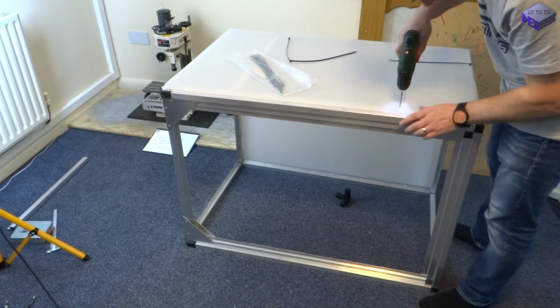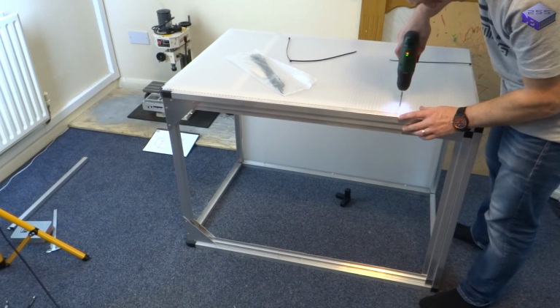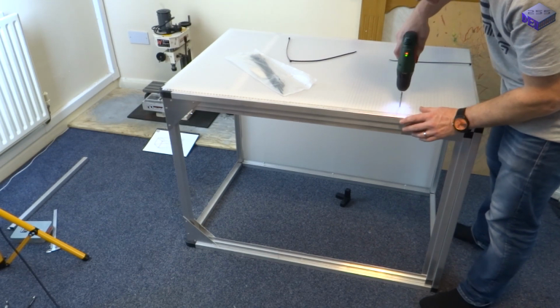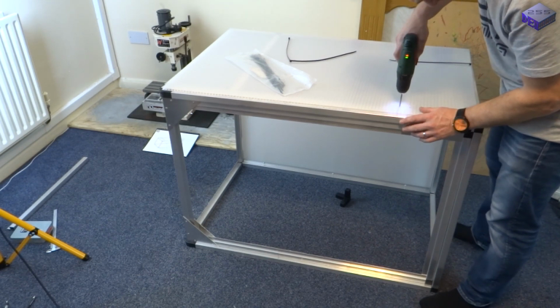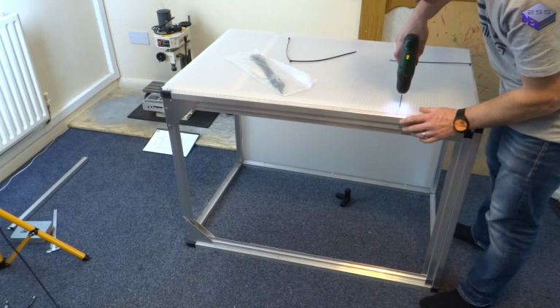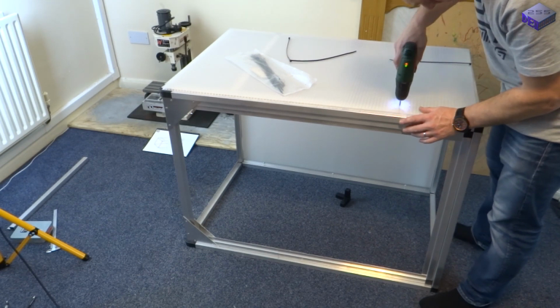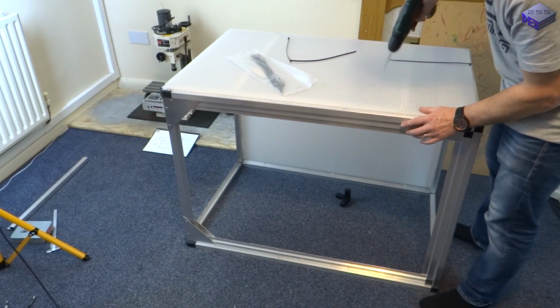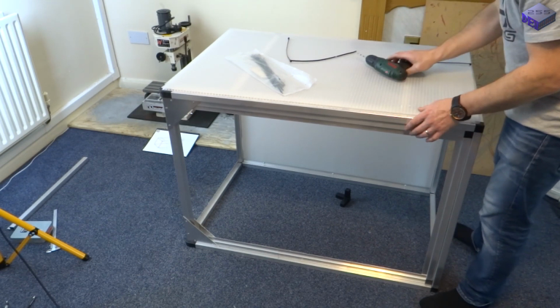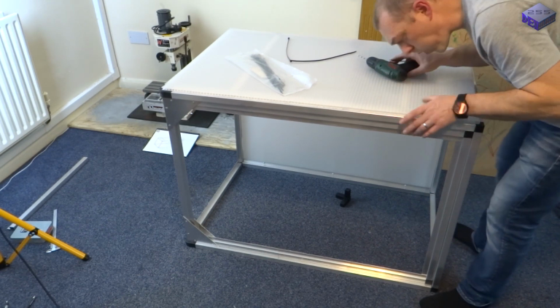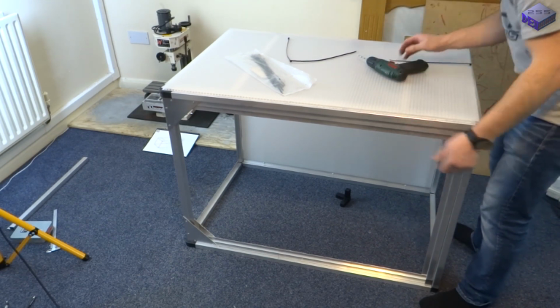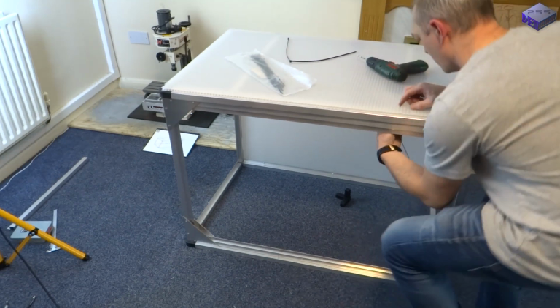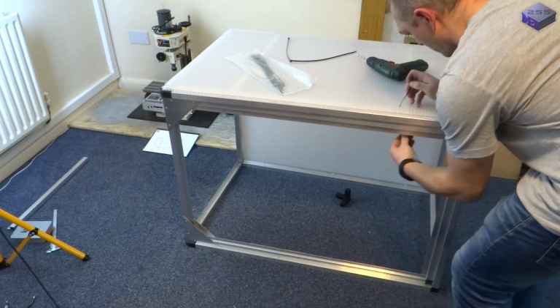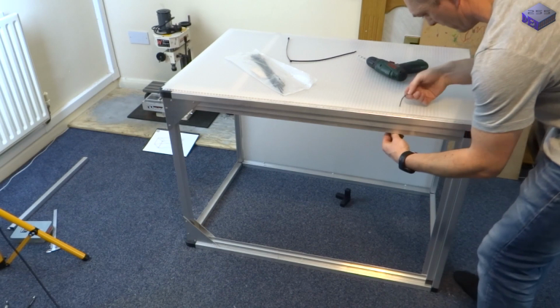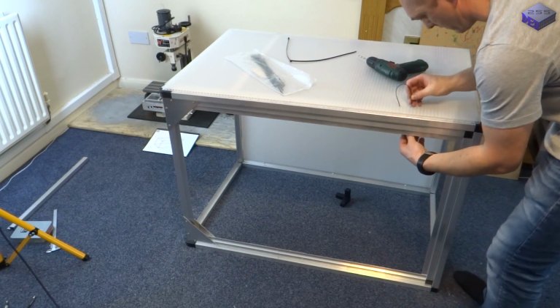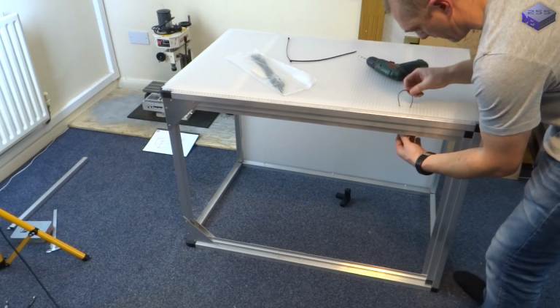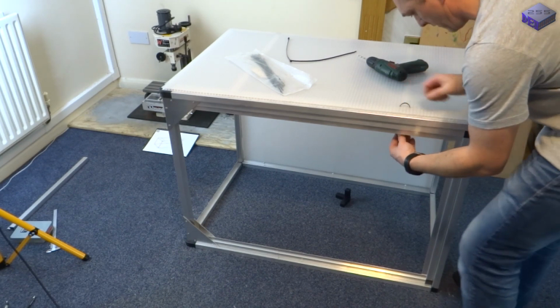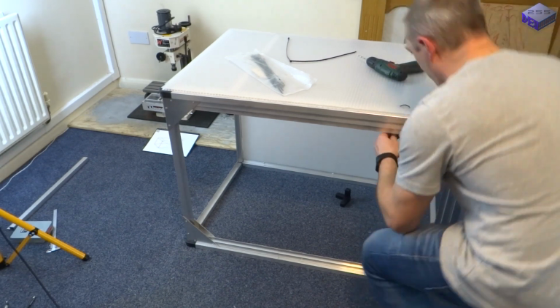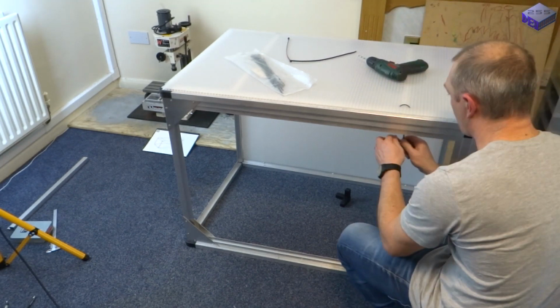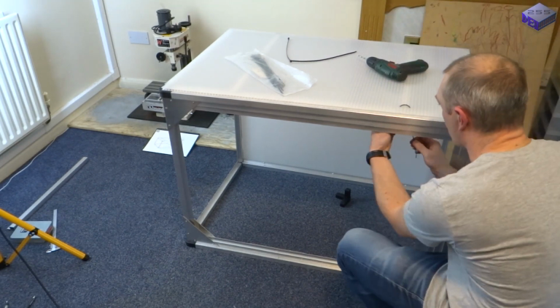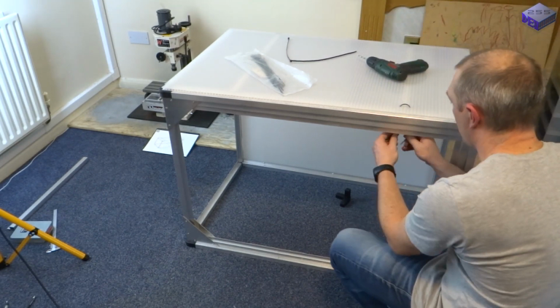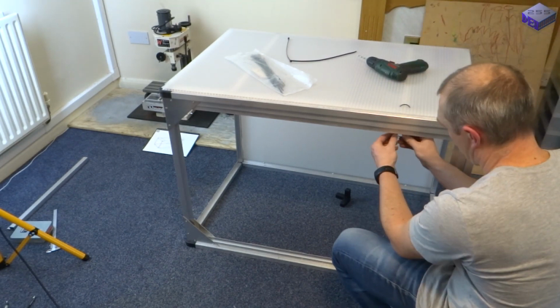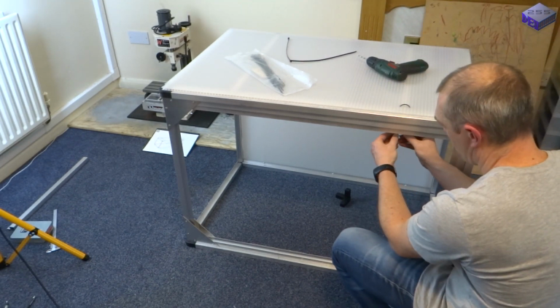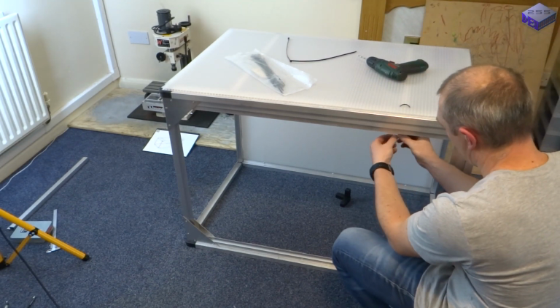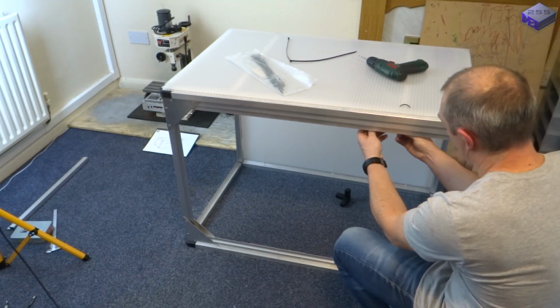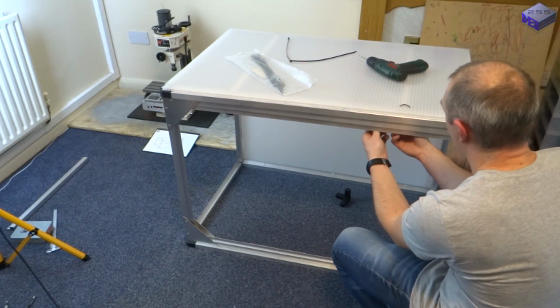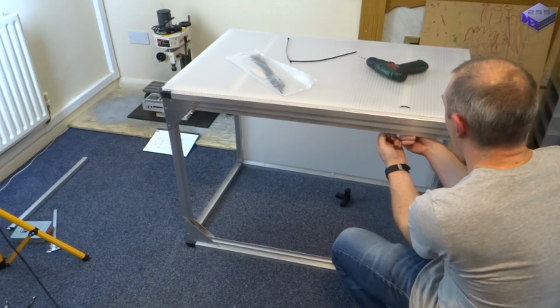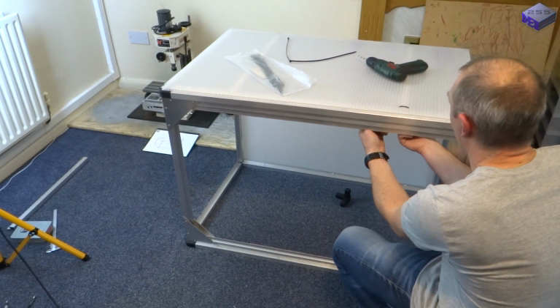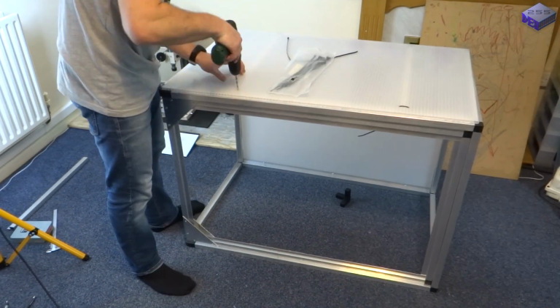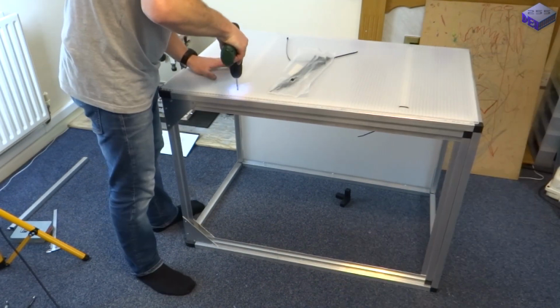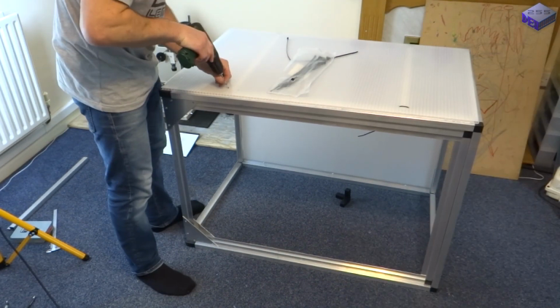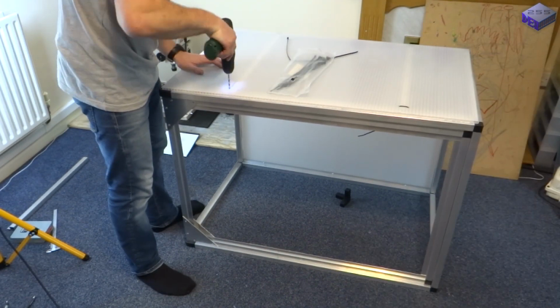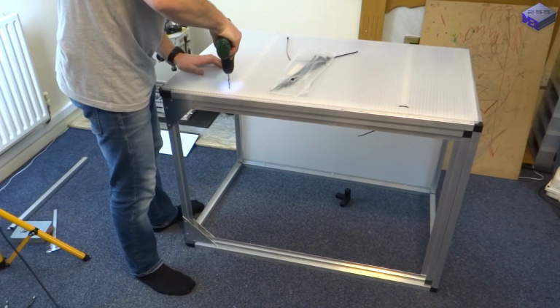I decided to cable tie the top on rather than rivet it on because I need to get to the top of the milling machine later on.